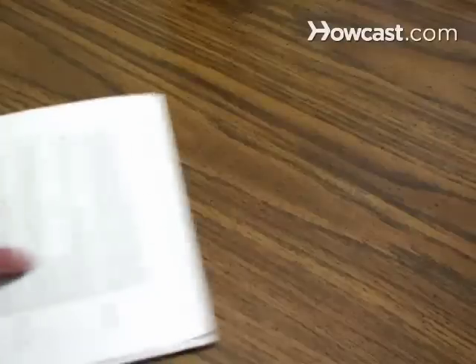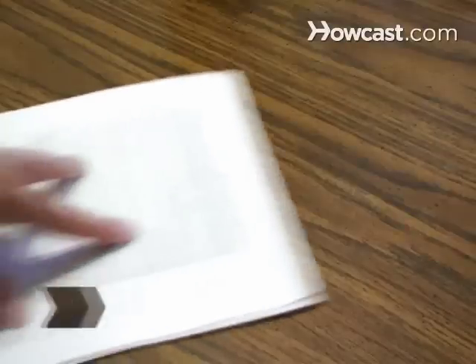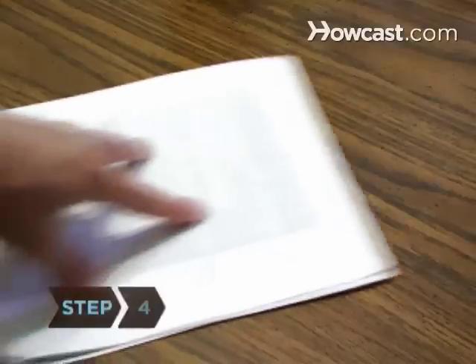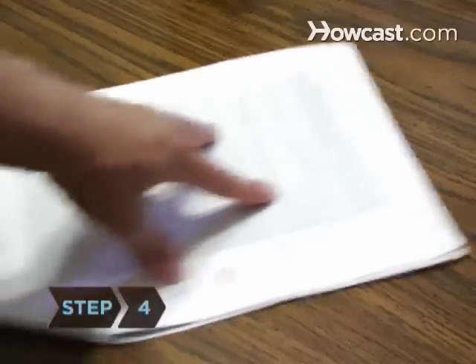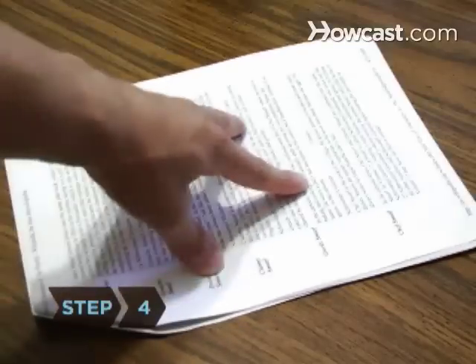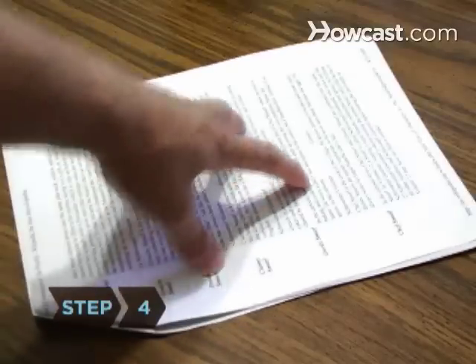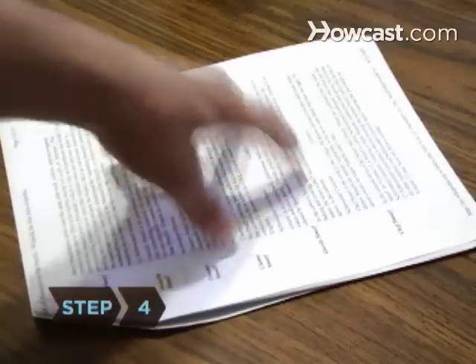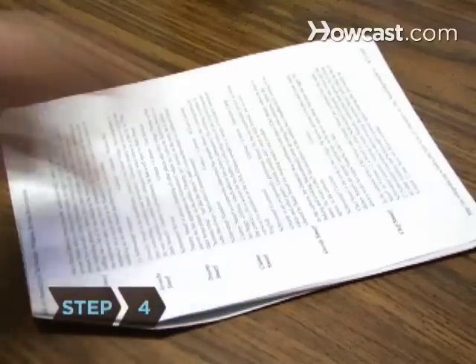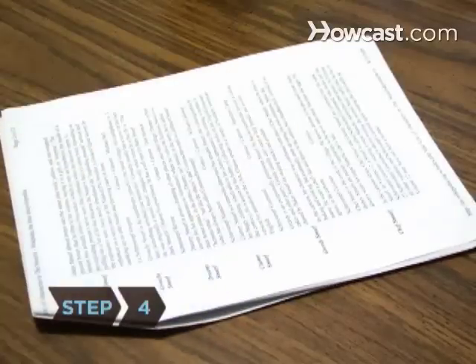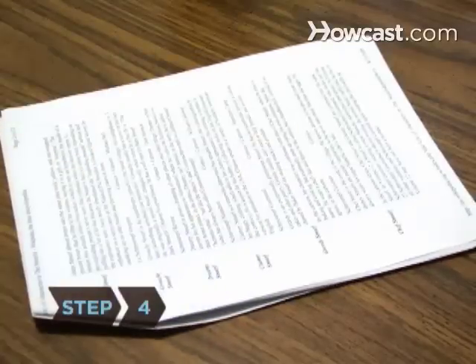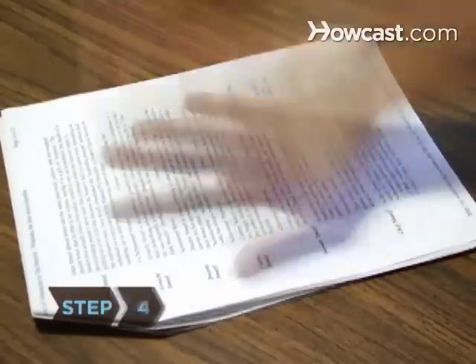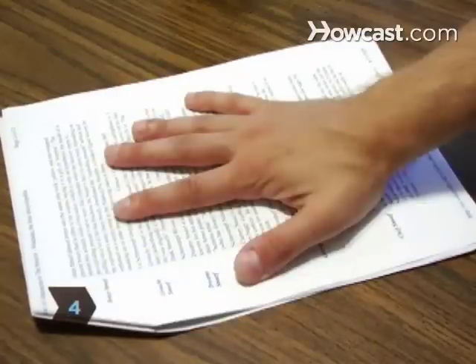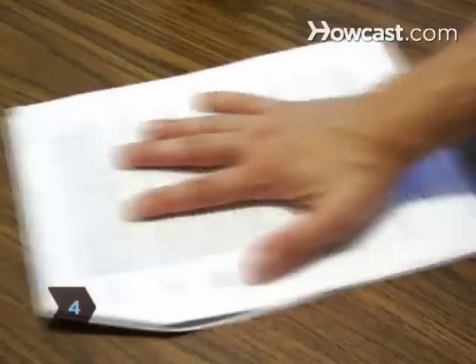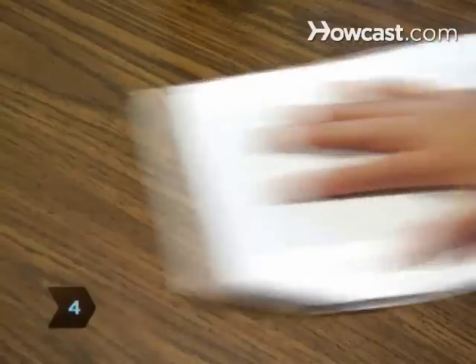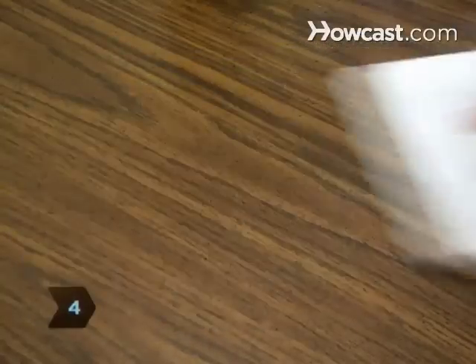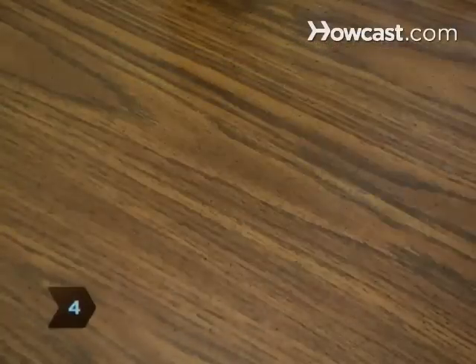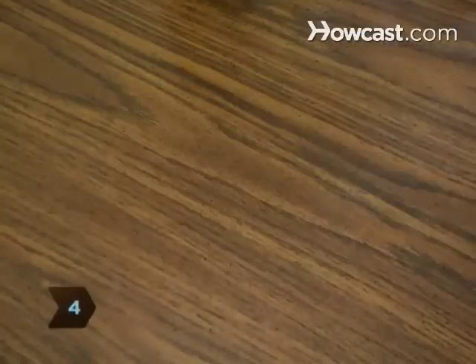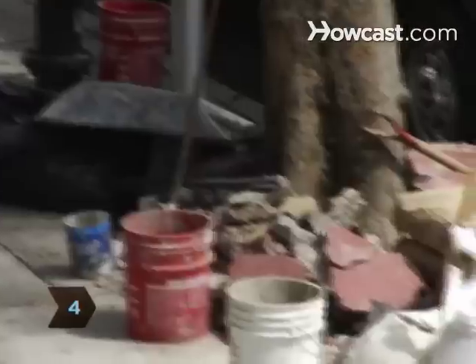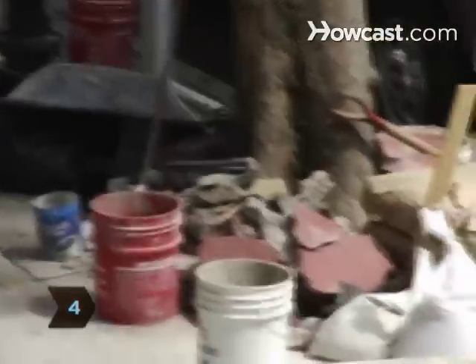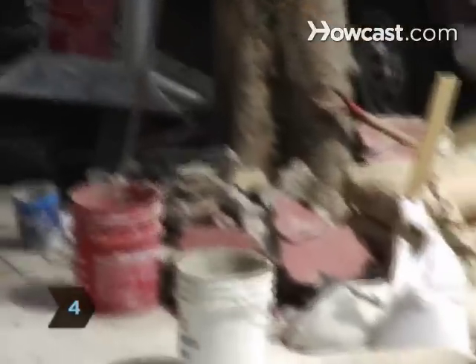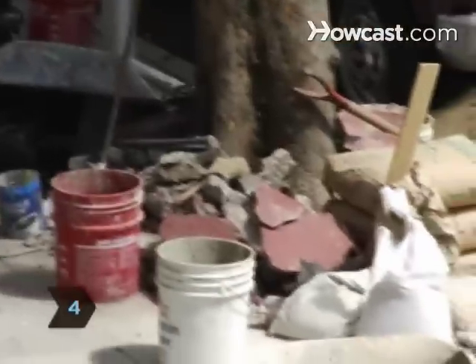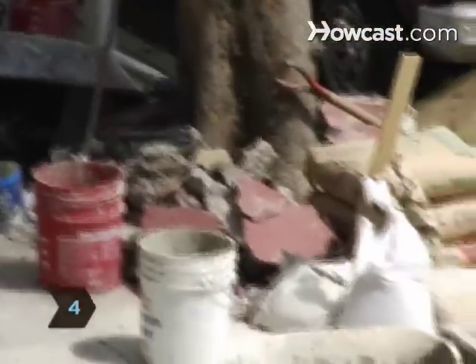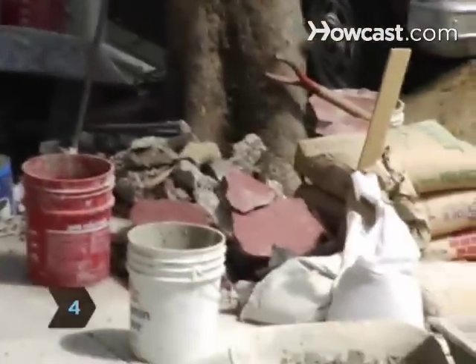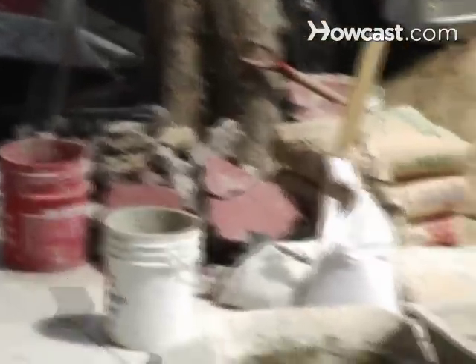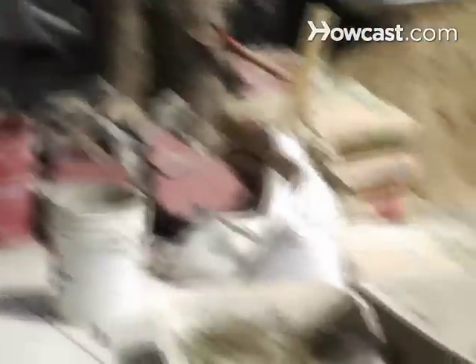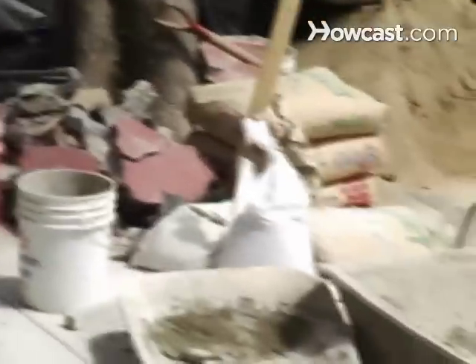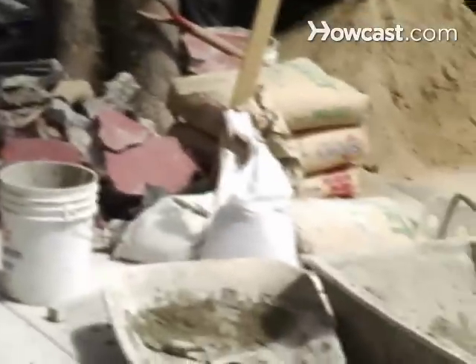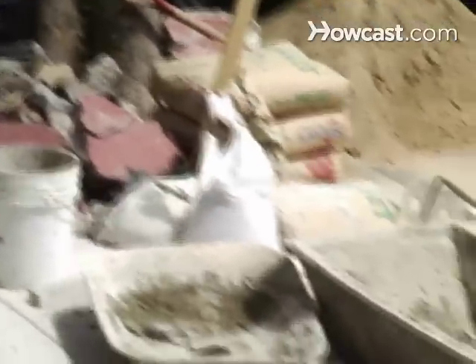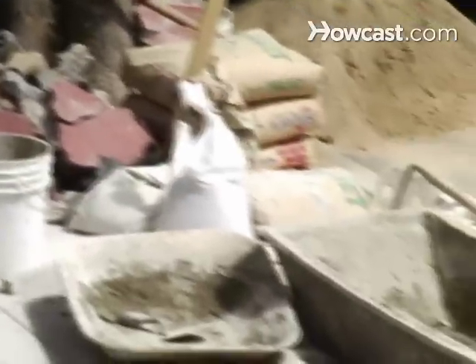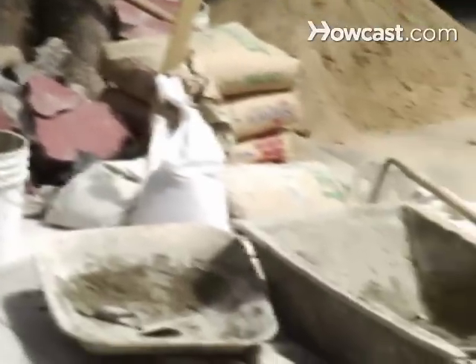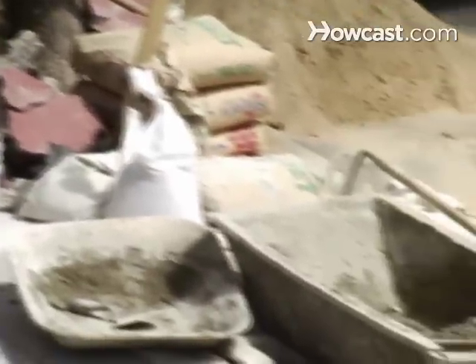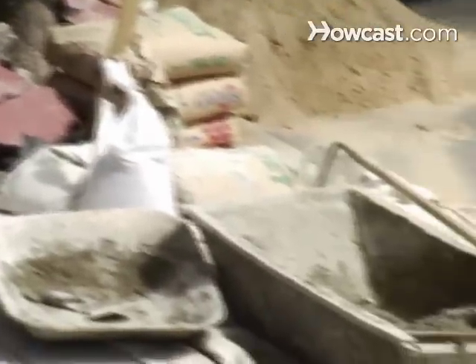Step 4. Ask for referrals from current and past projects. Visit the contractor's current job site to view their work method.